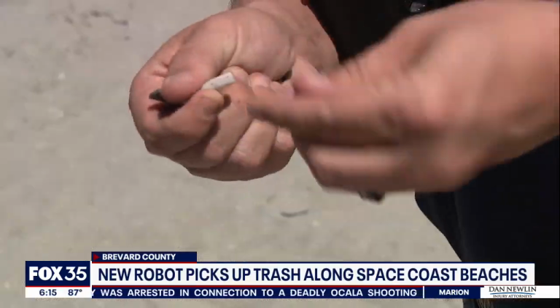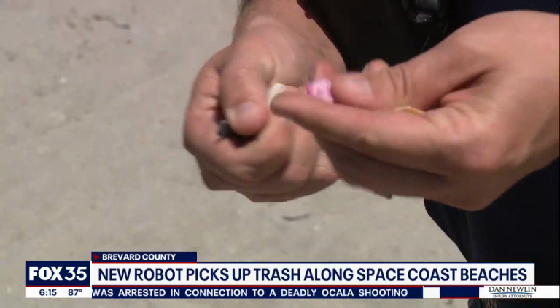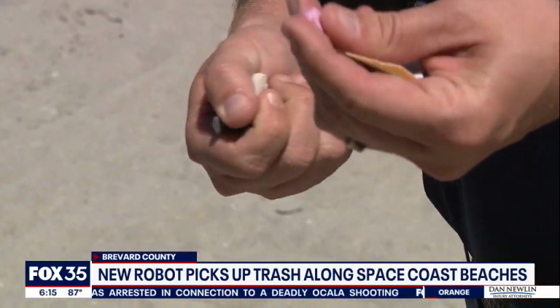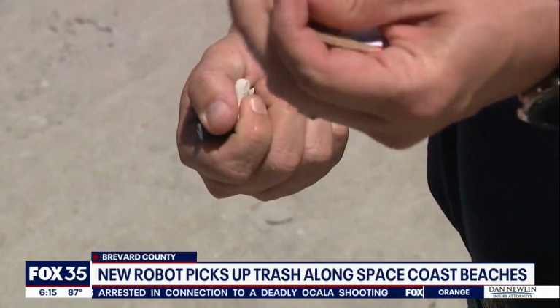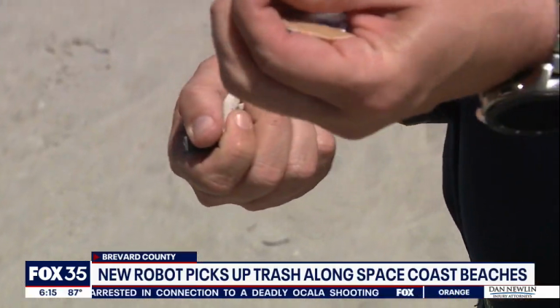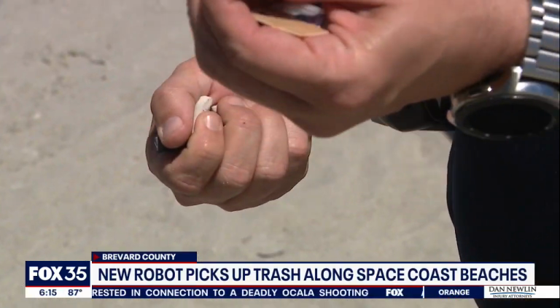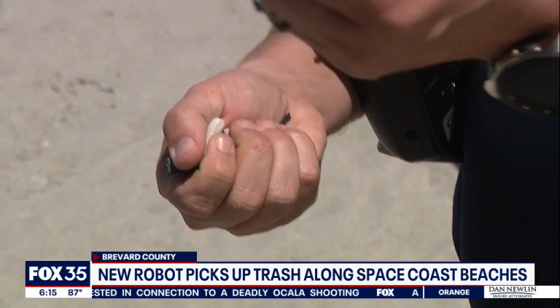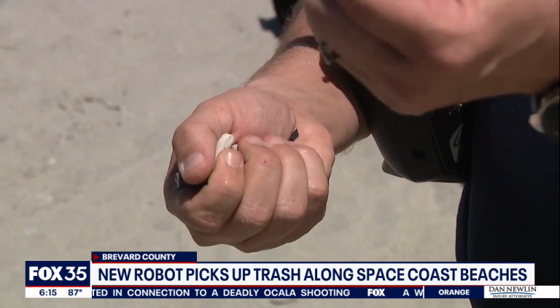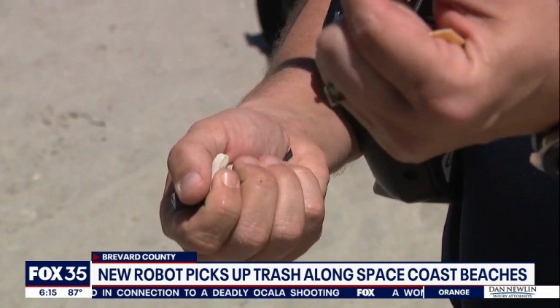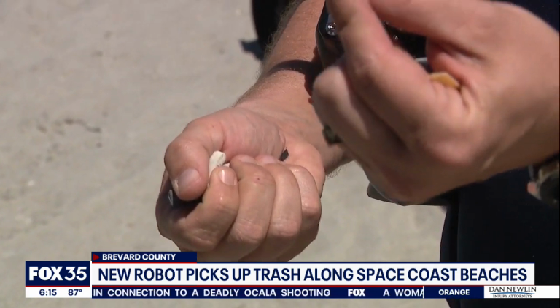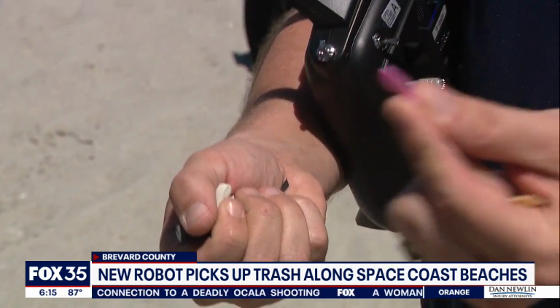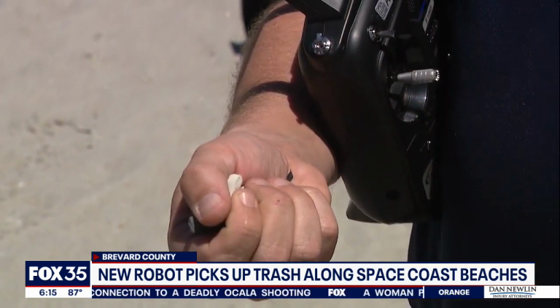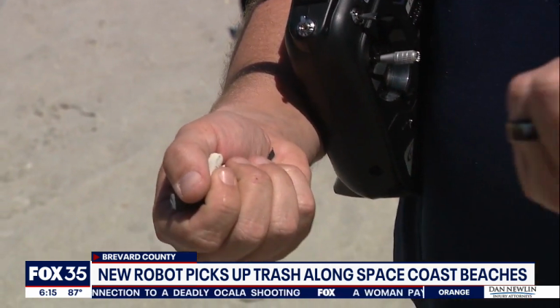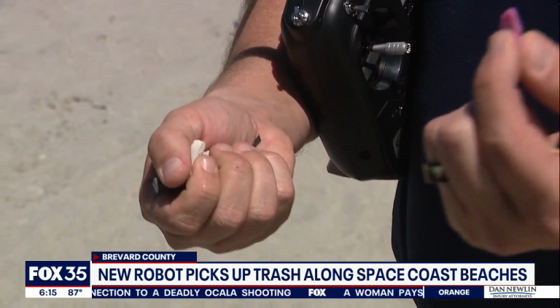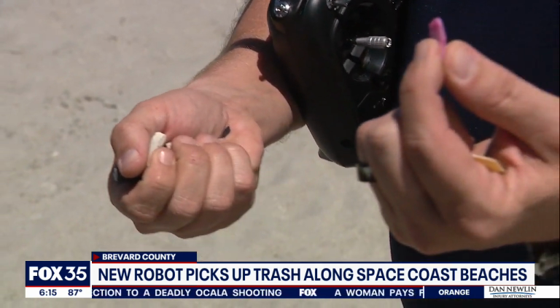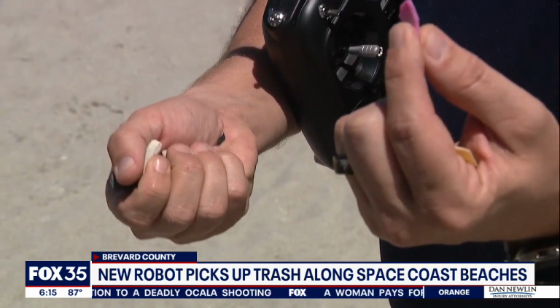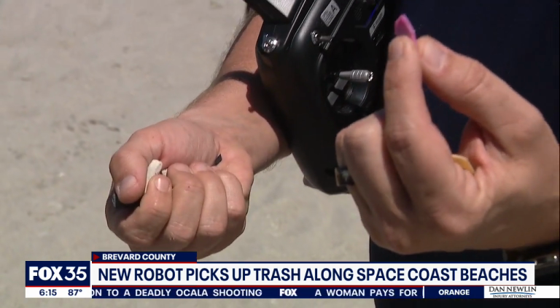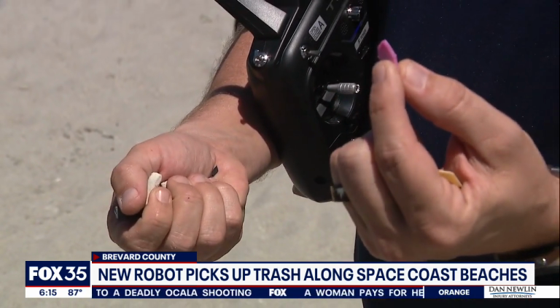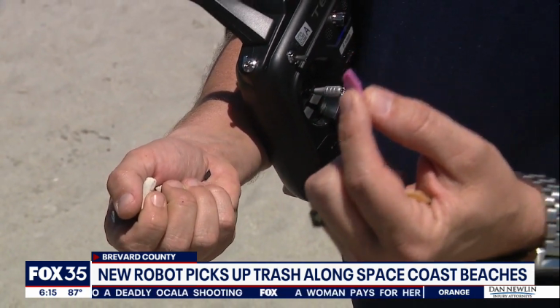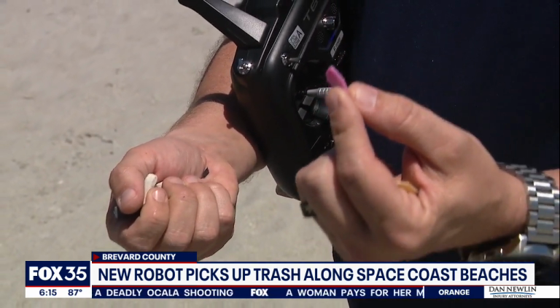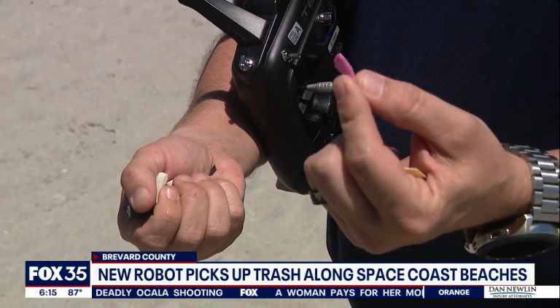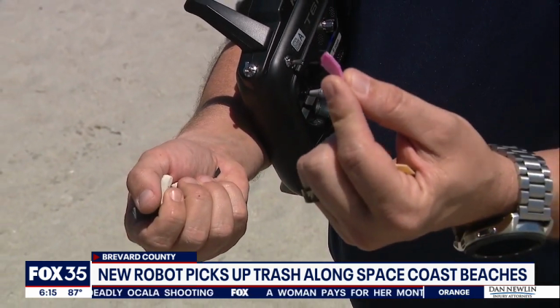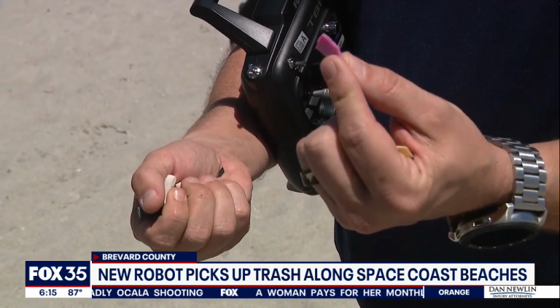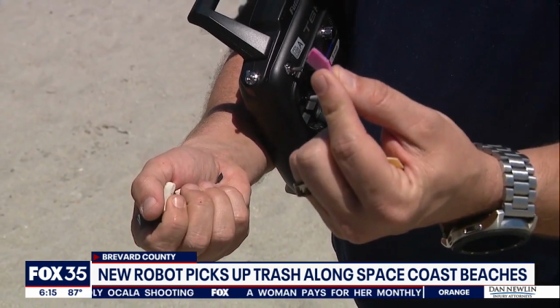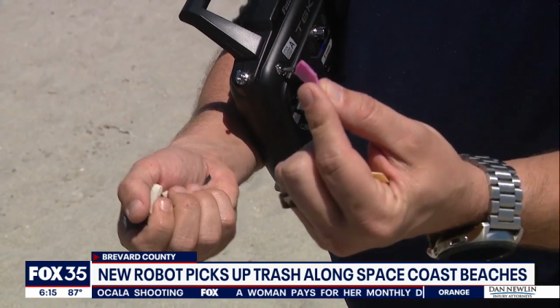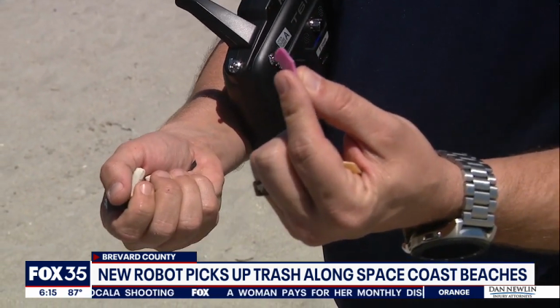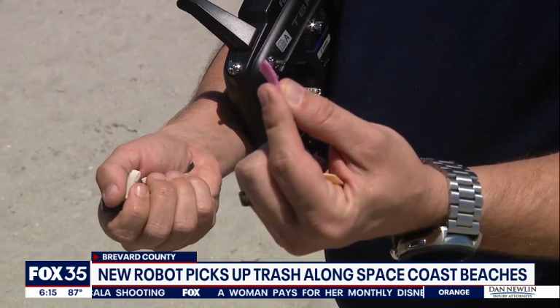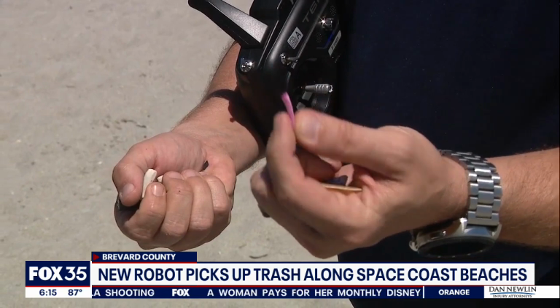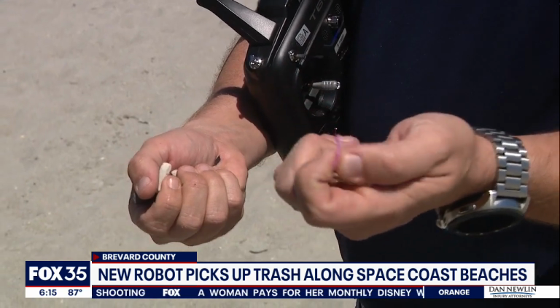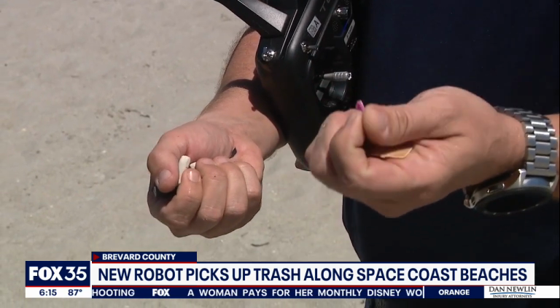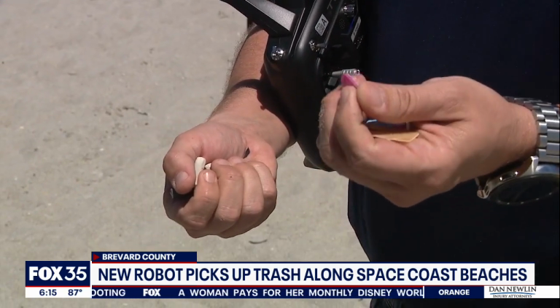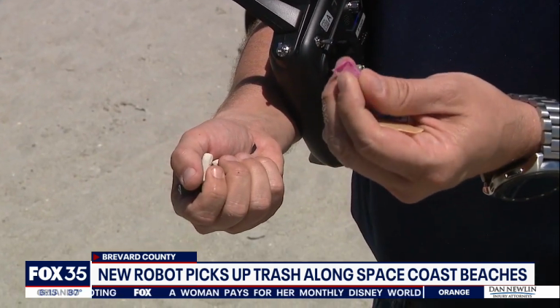Trash will turn into smaller and smaller pieces, eventually possibly ending up in the ocean and the environment — fish can get it, and then we eat the fish.